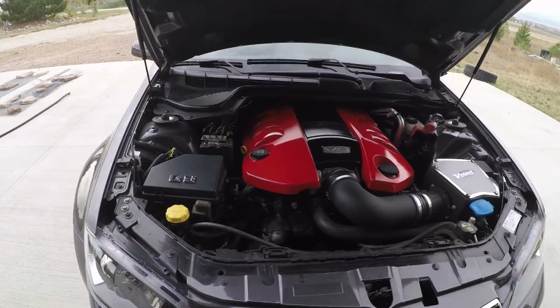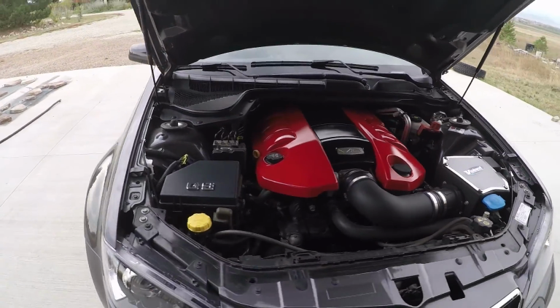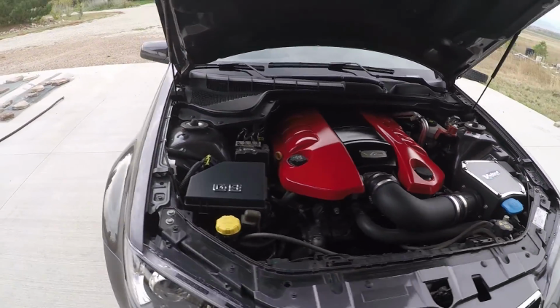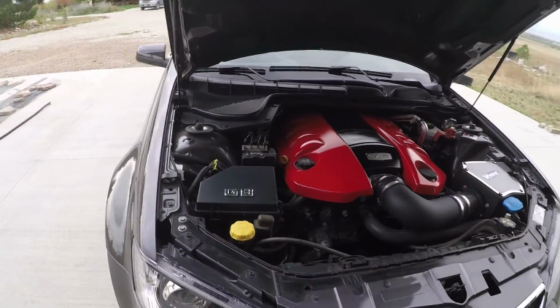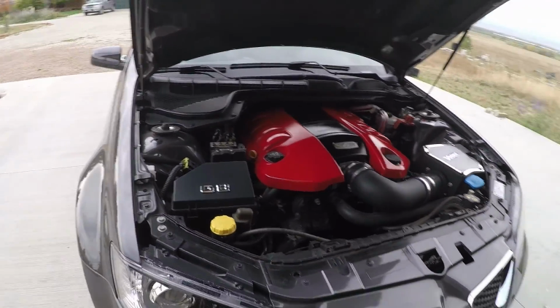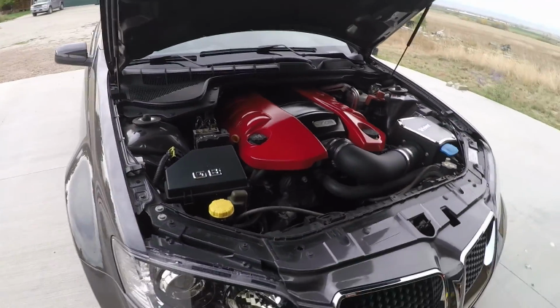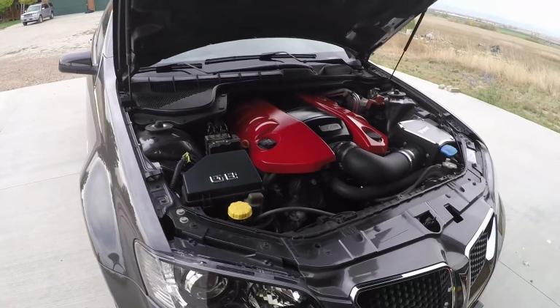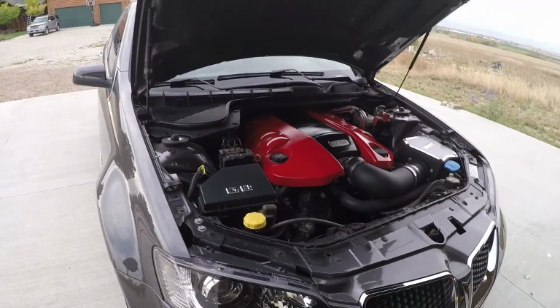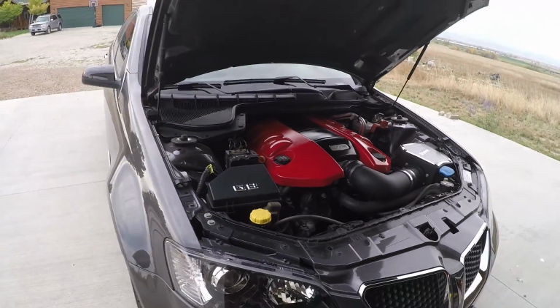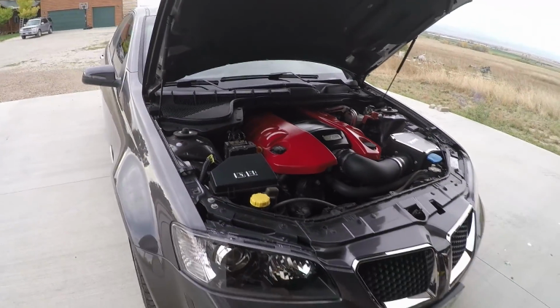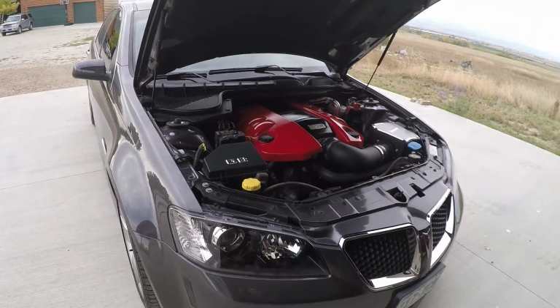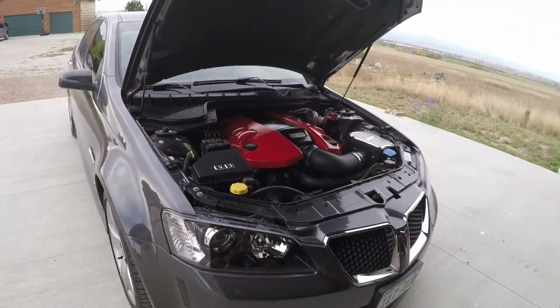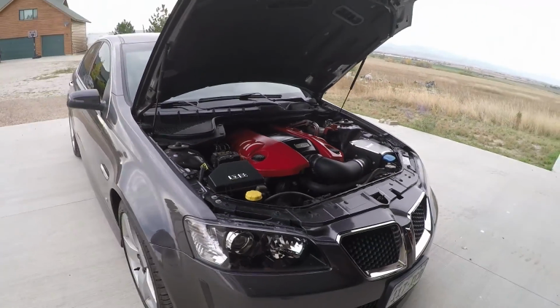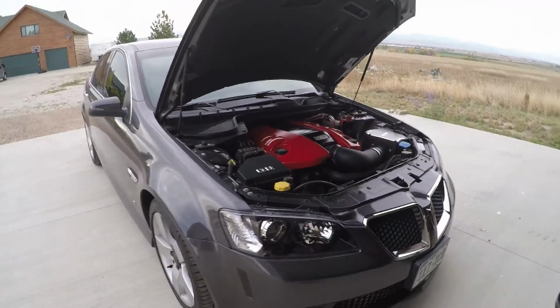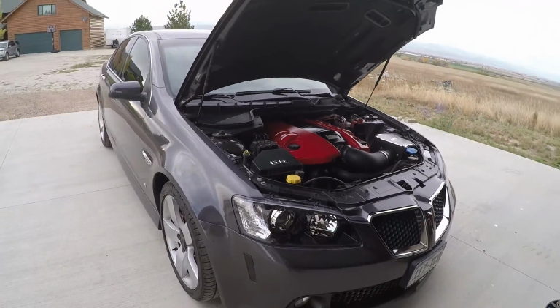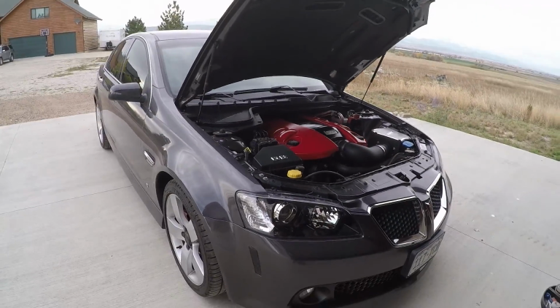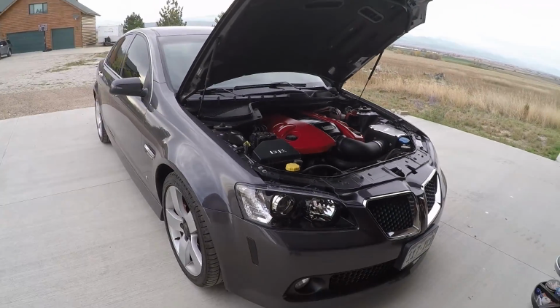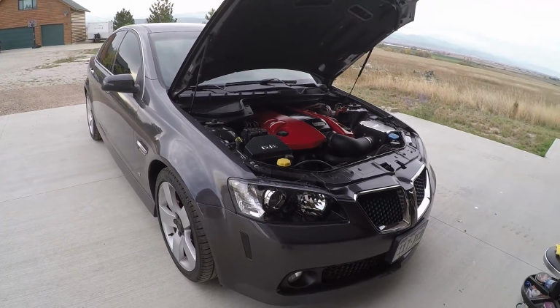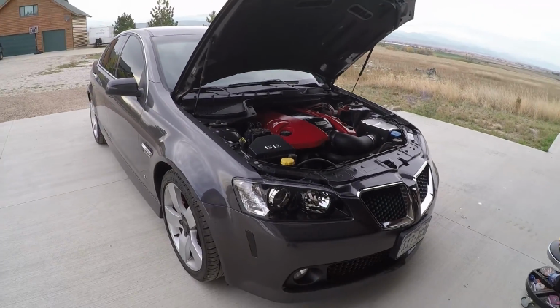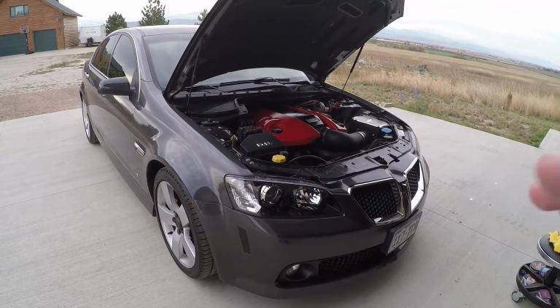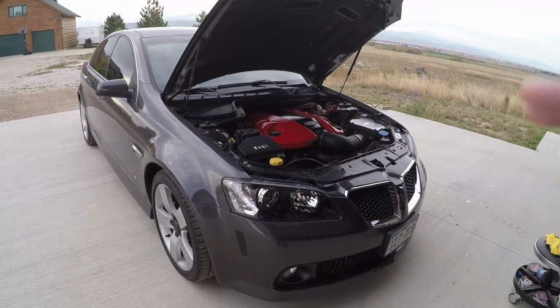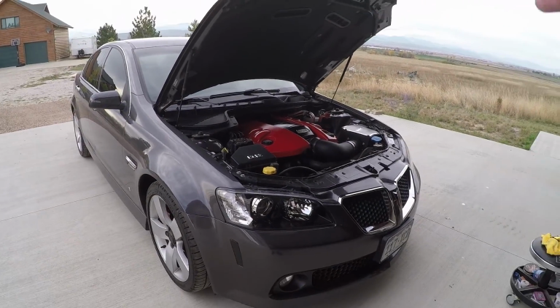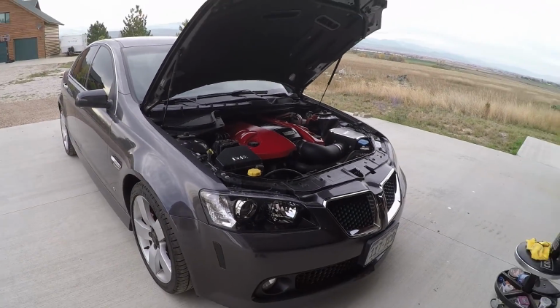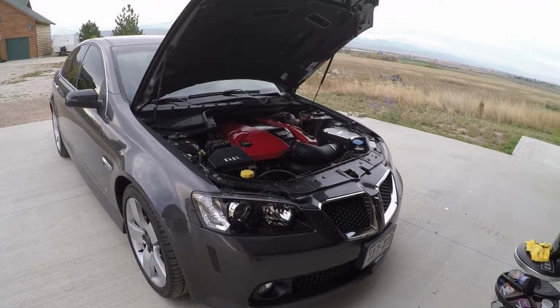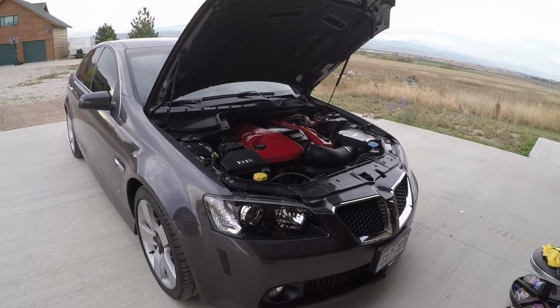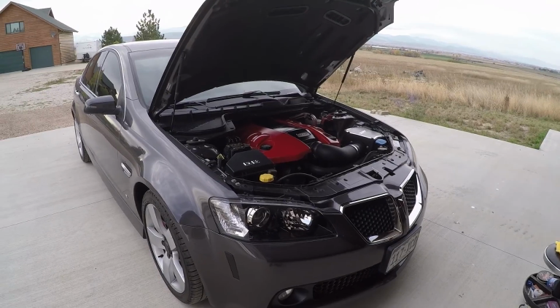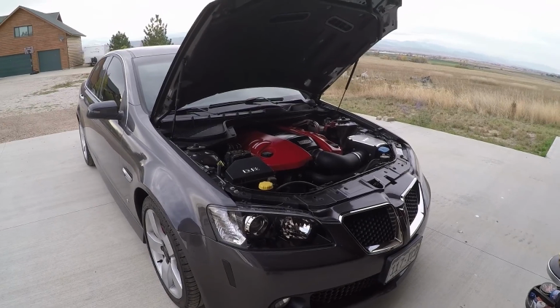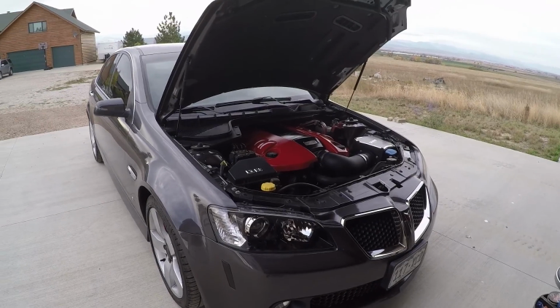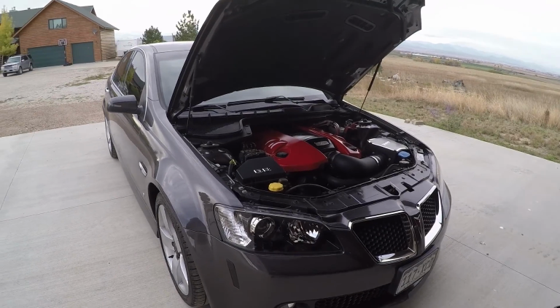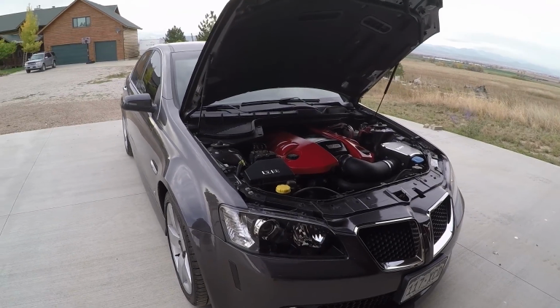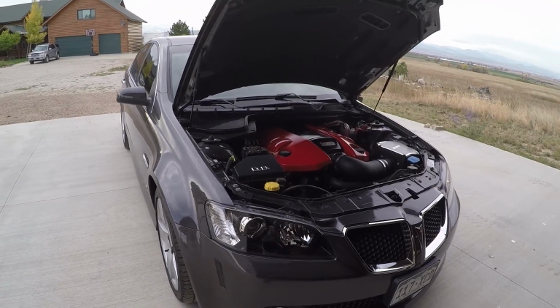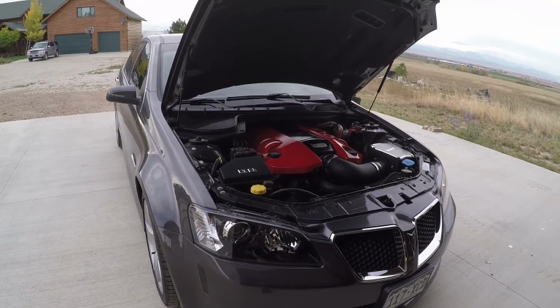I think it looks really awesome, especially with the gray car and everything. That's pretty awesome.